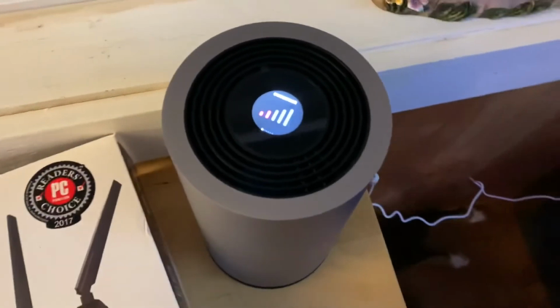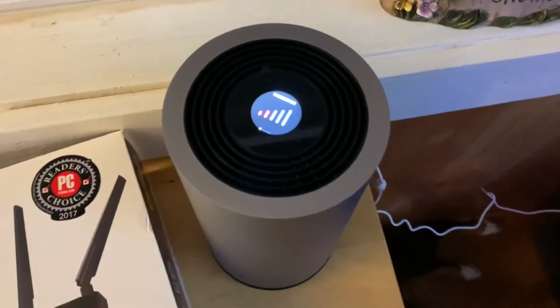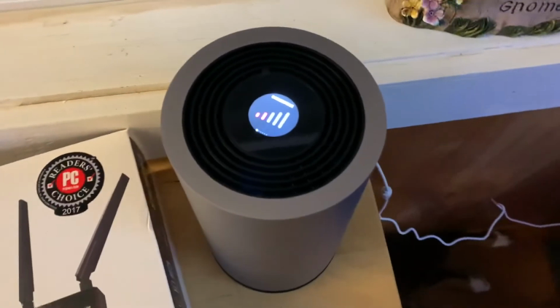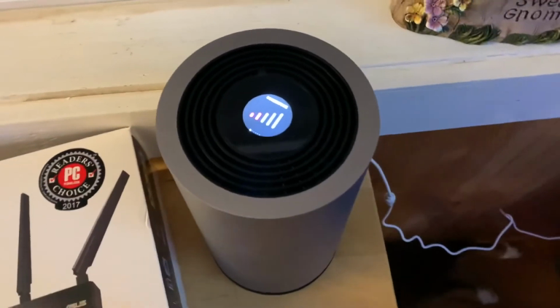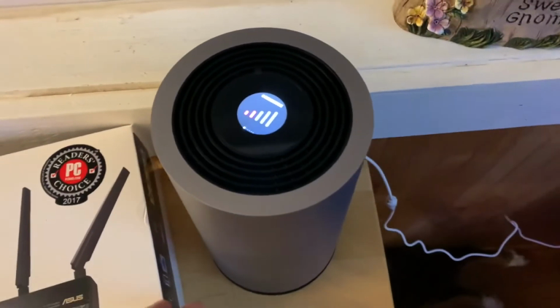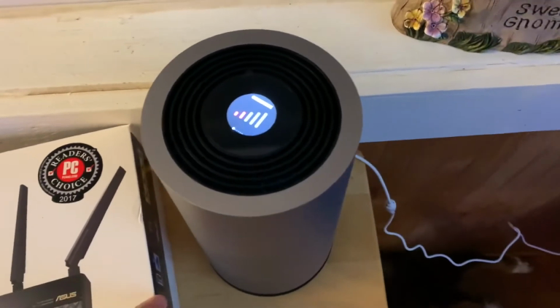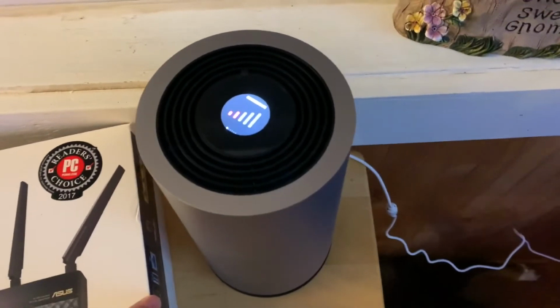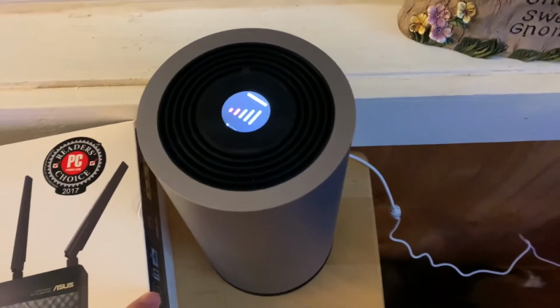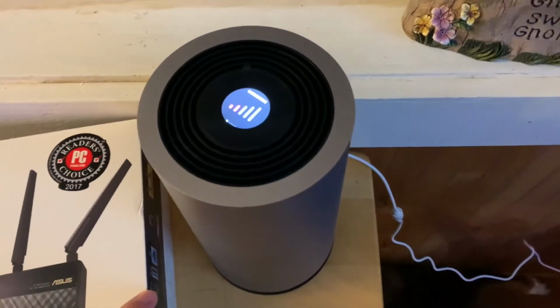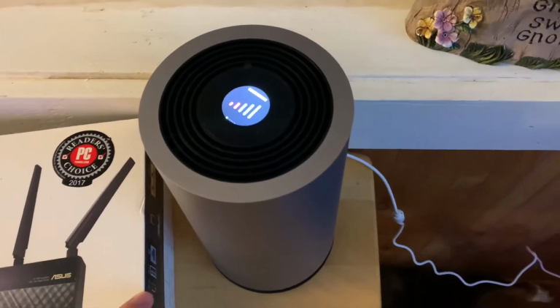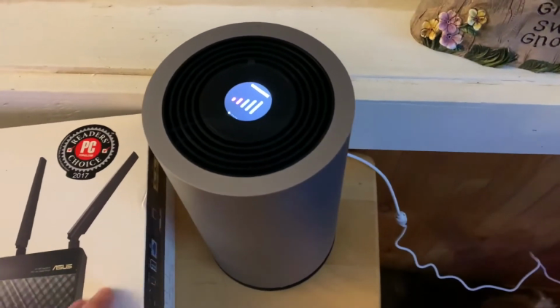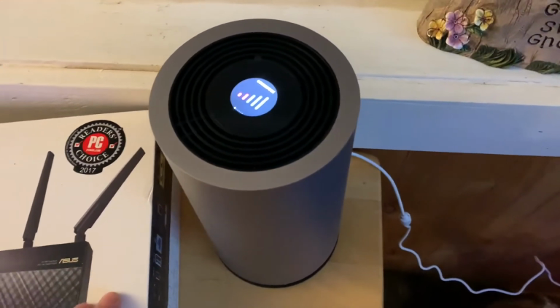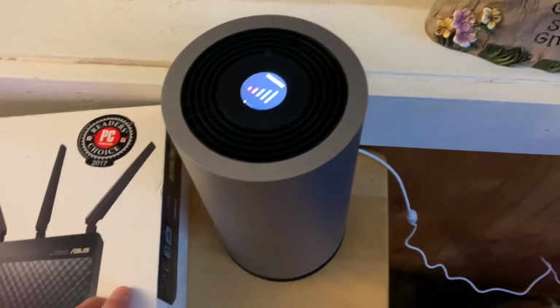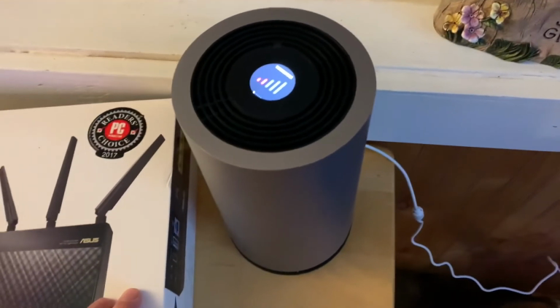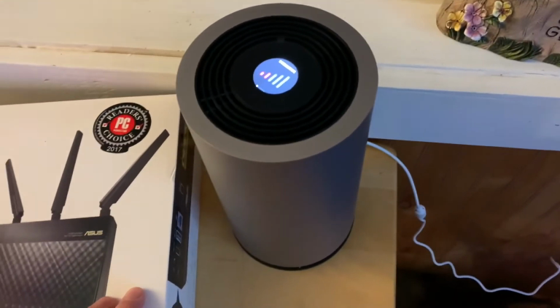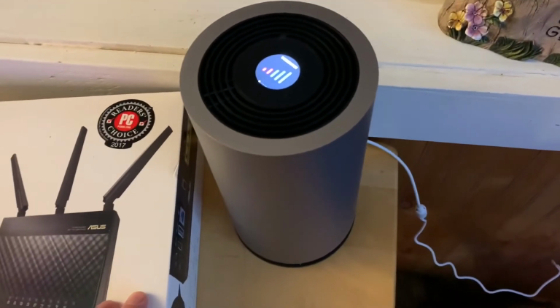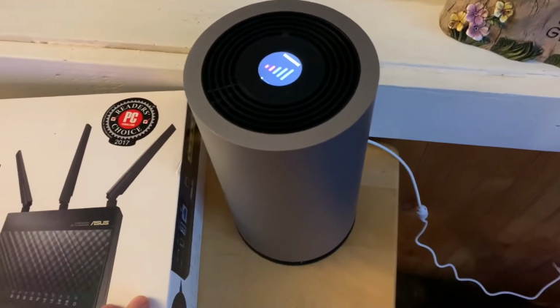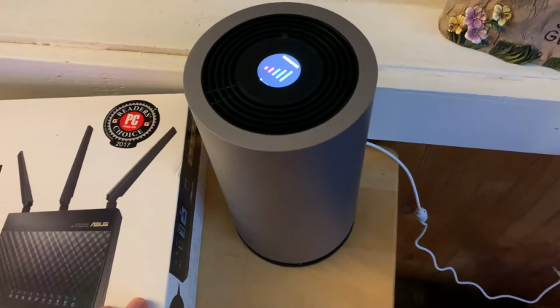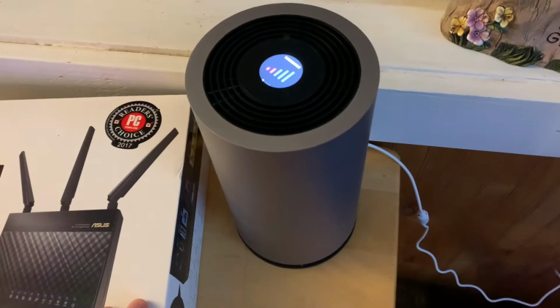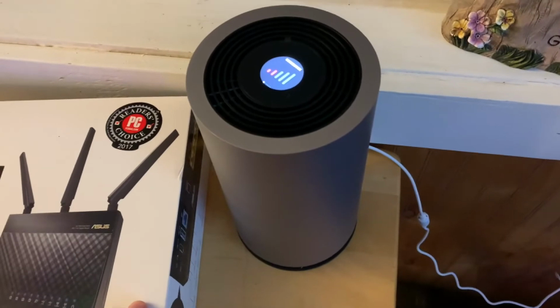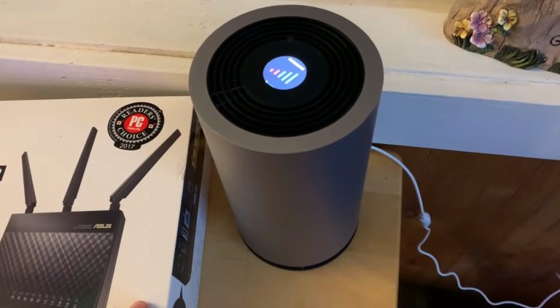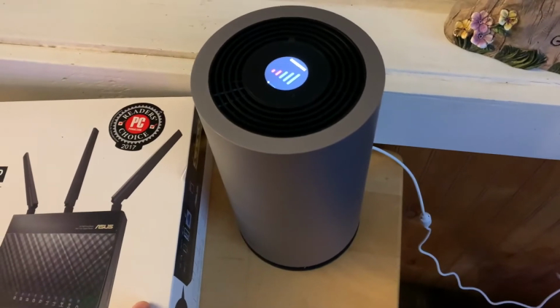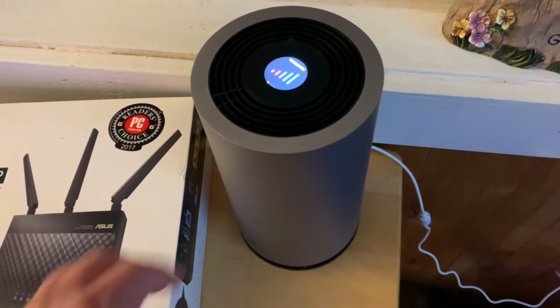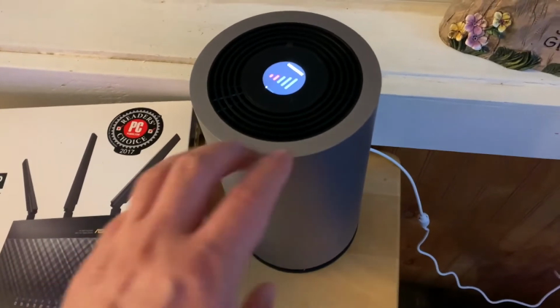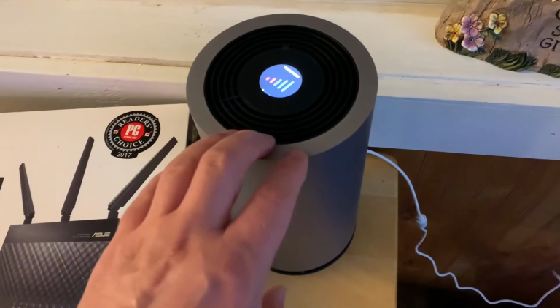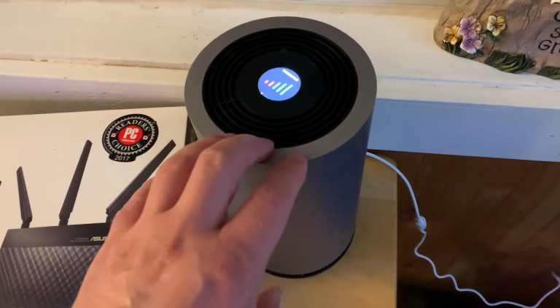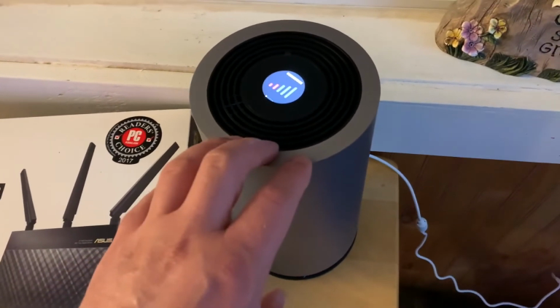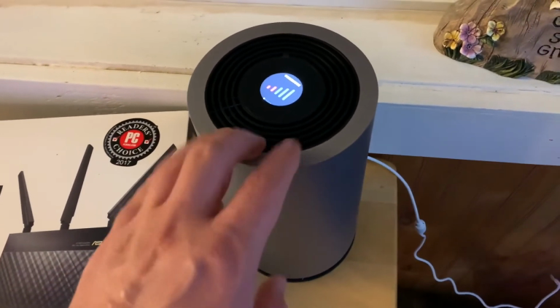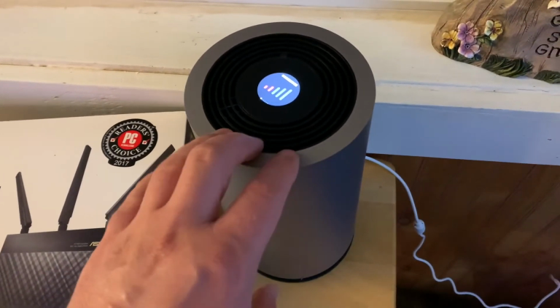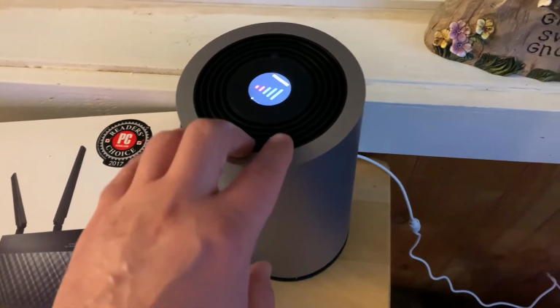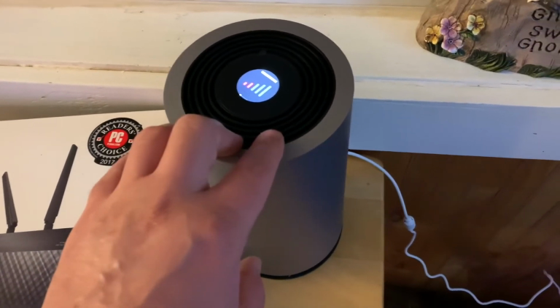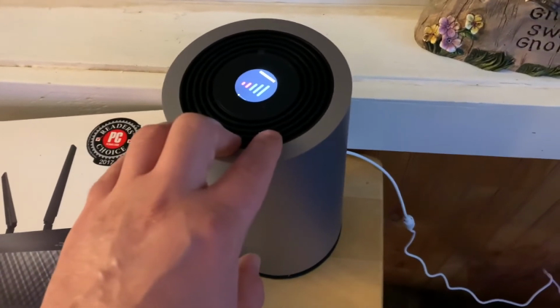I just want to give you an update — the pings are pretty good, they're under 40 milliseconds, which isn't too bad. I'm happy with it so far, and this supports a 5G and a 4G connection.